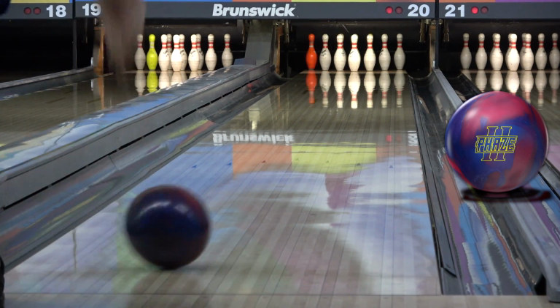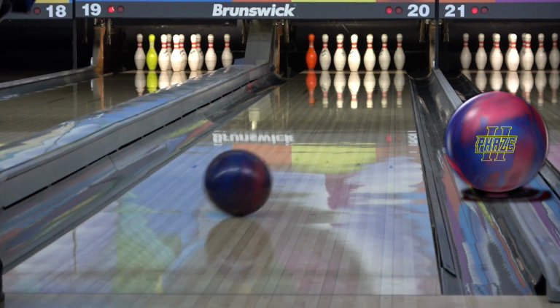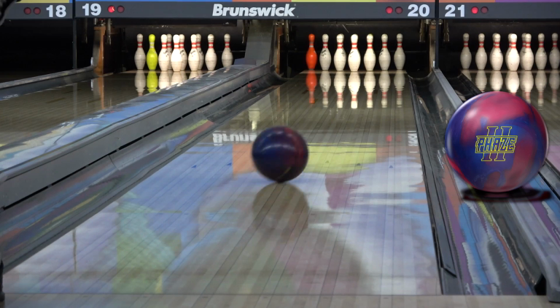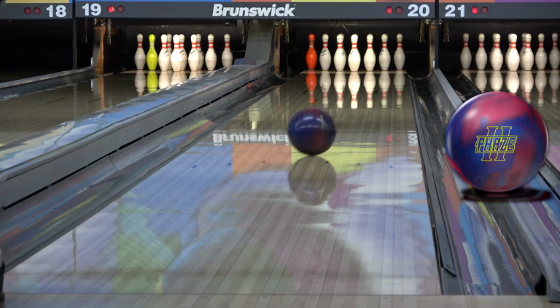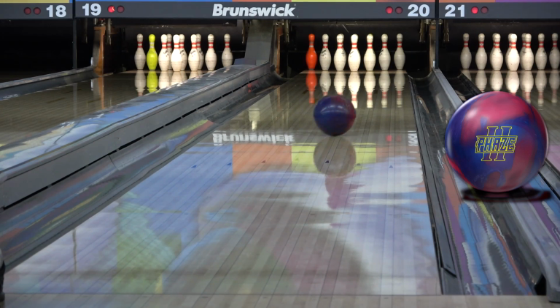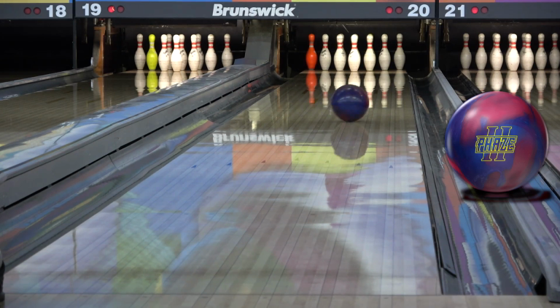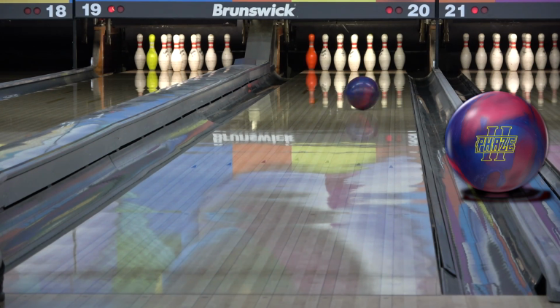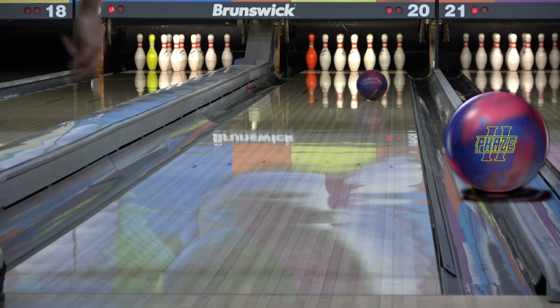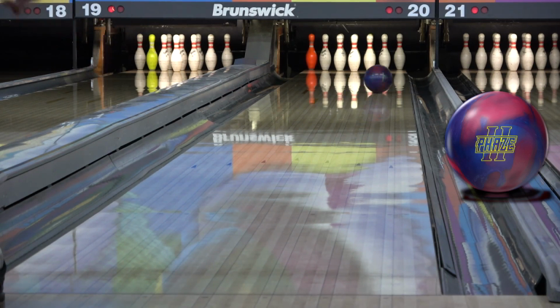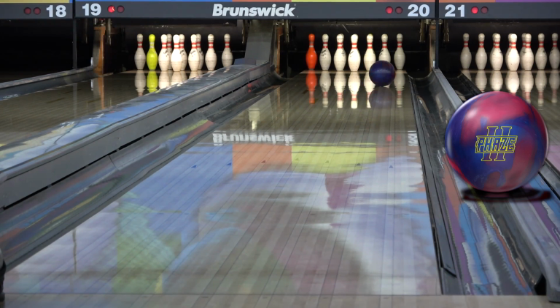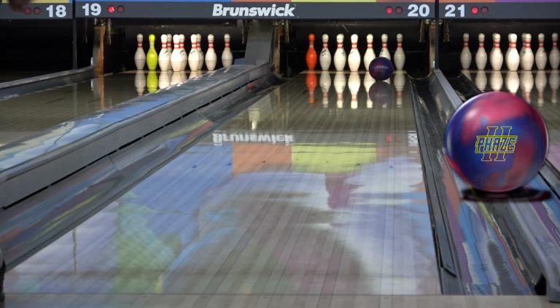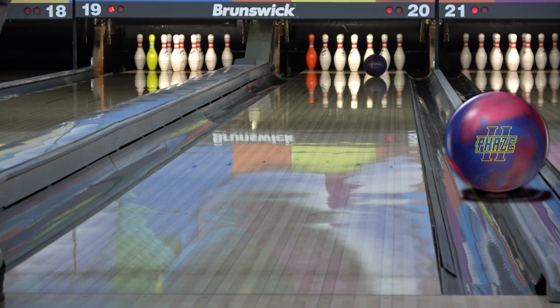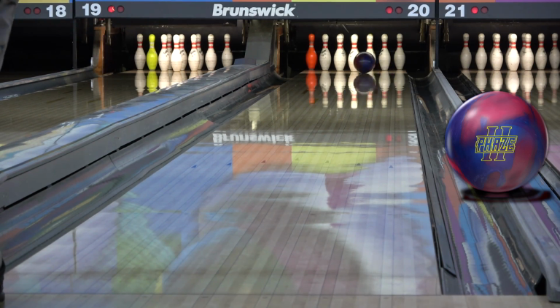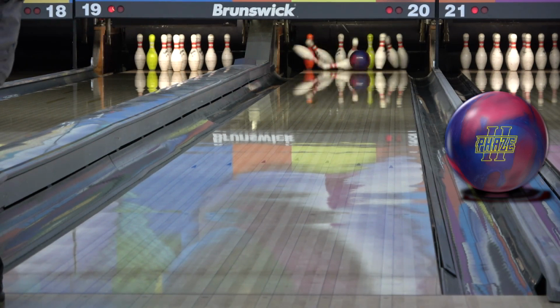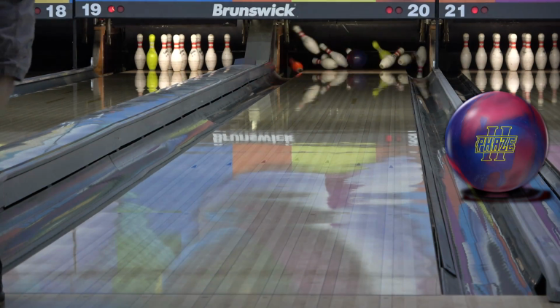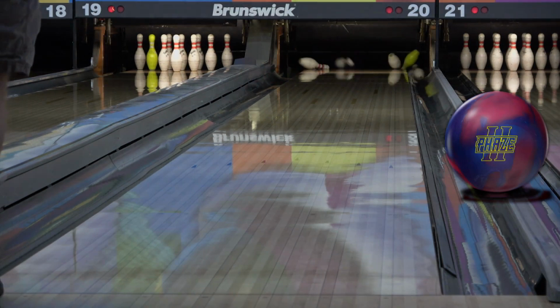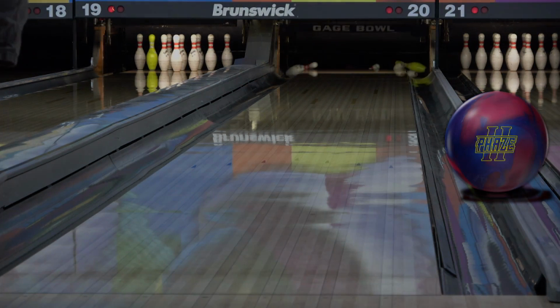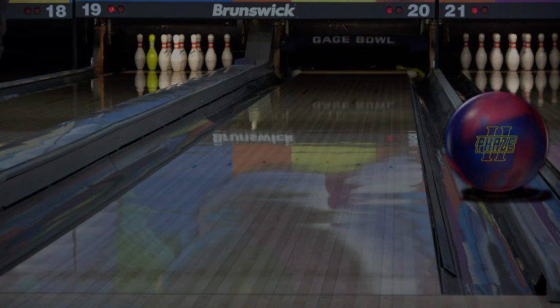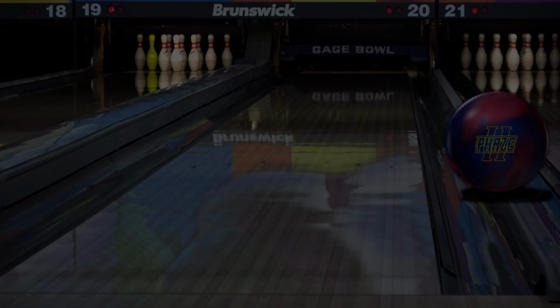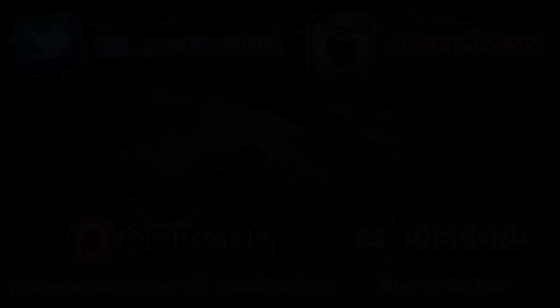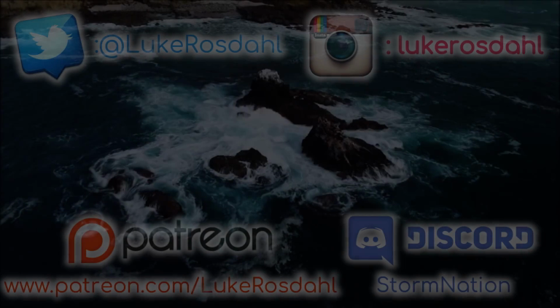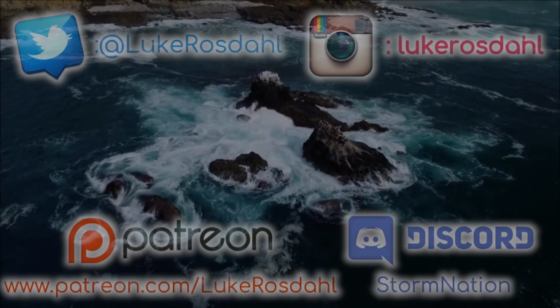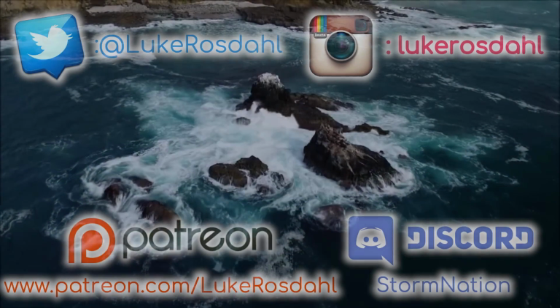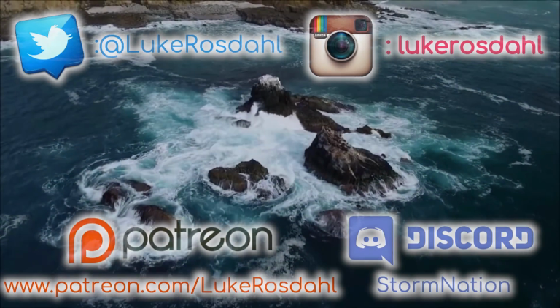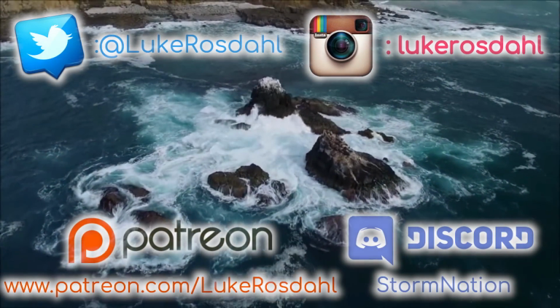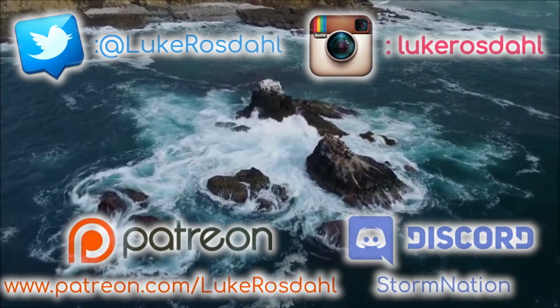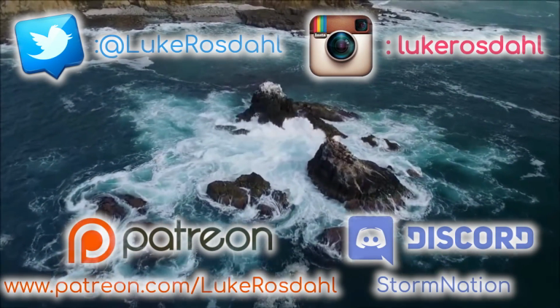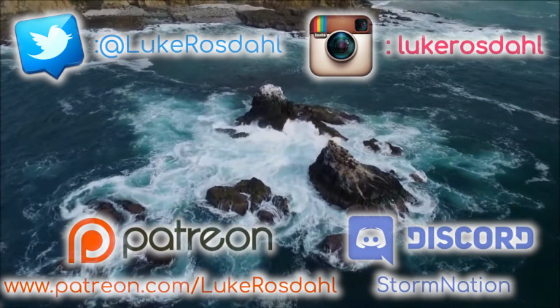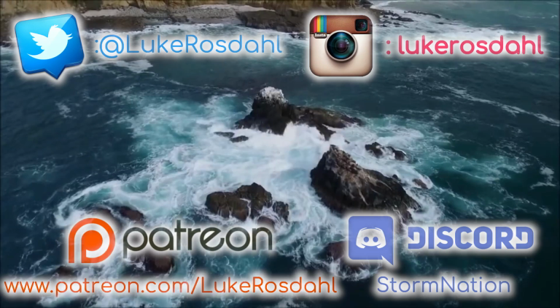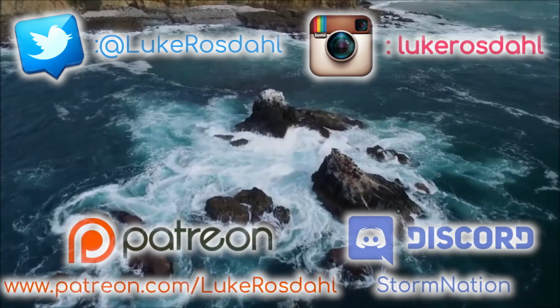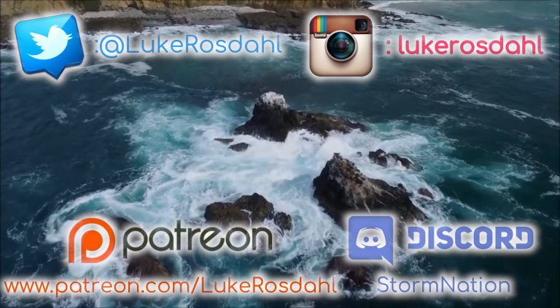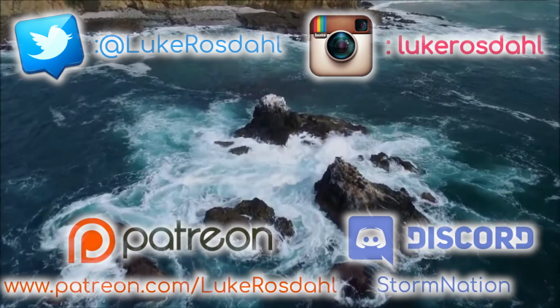It's closest to the Rubicon in hook, the IQ Tornado Pearl in length, and the Hustle PBR in back end strength.